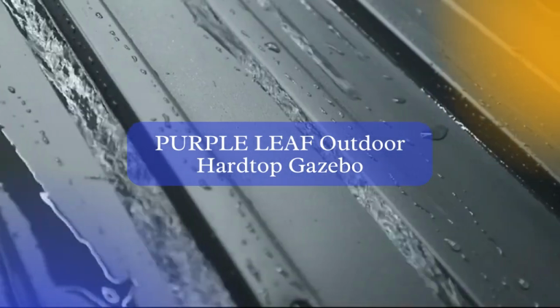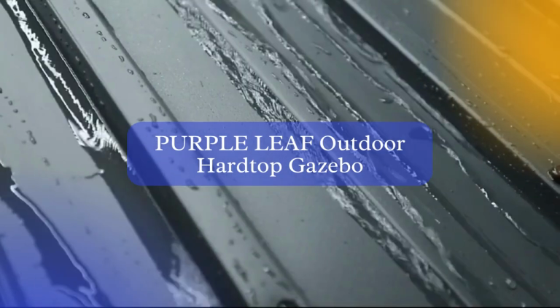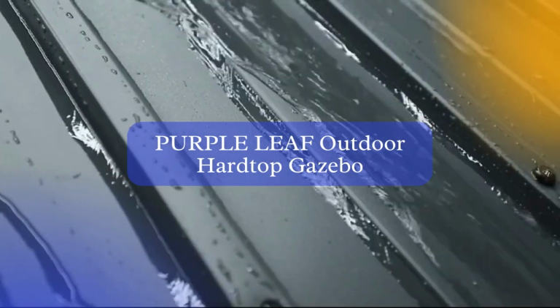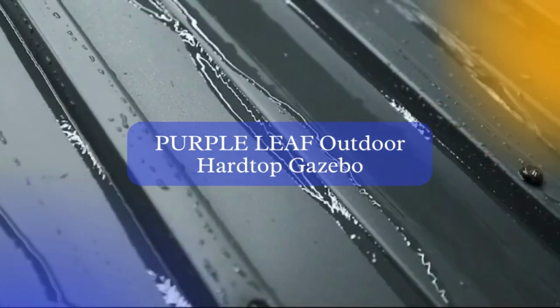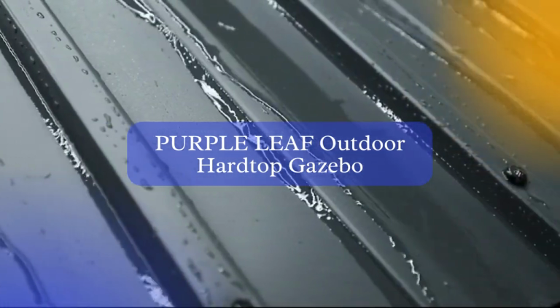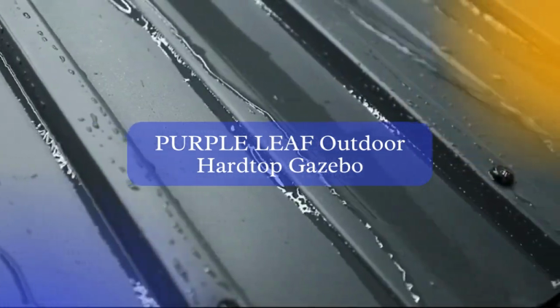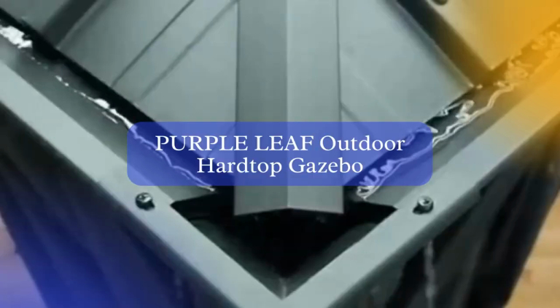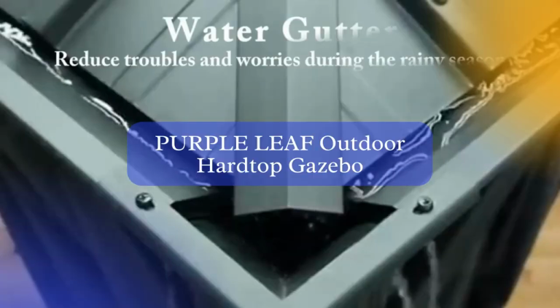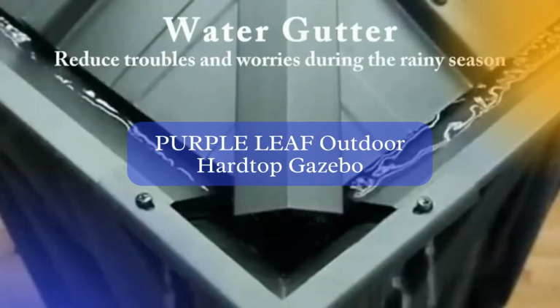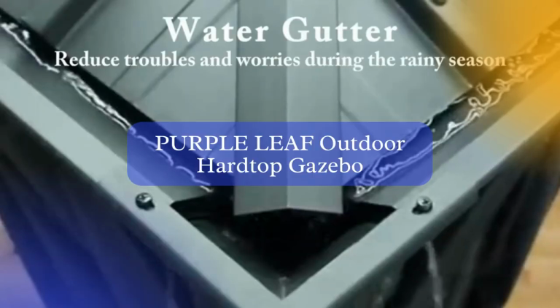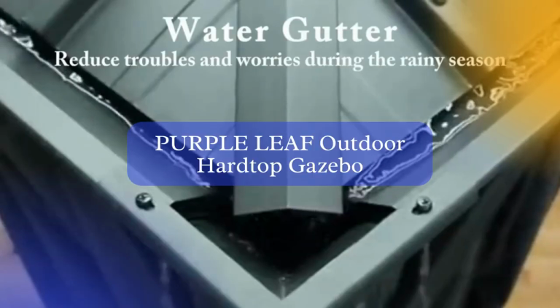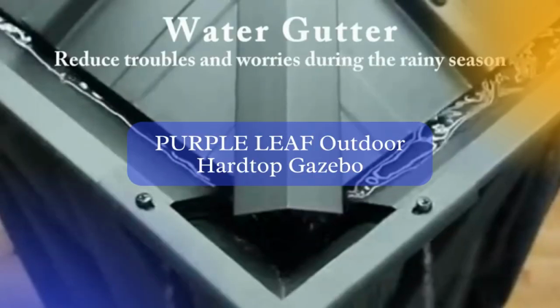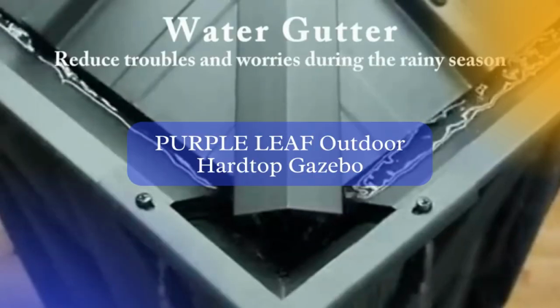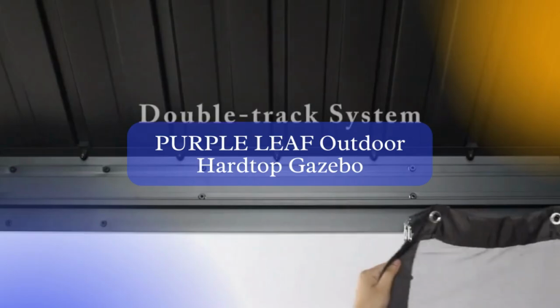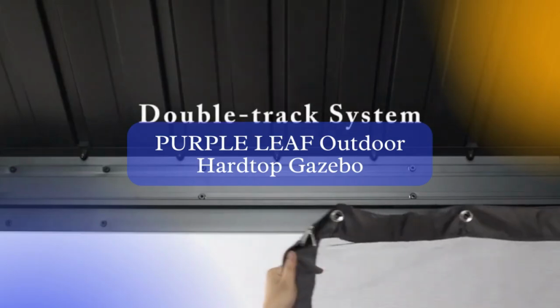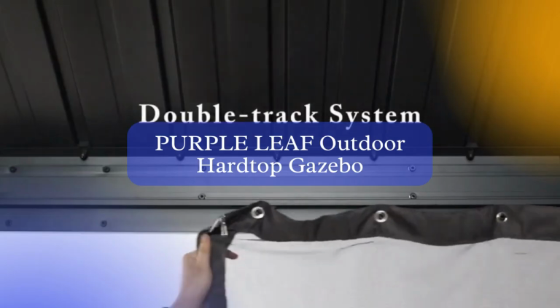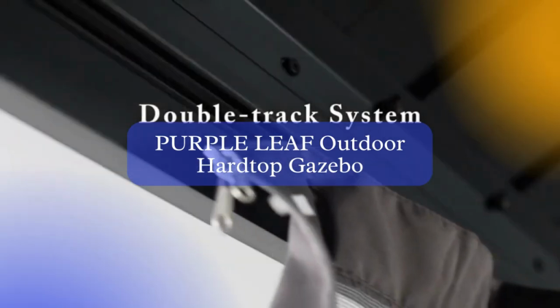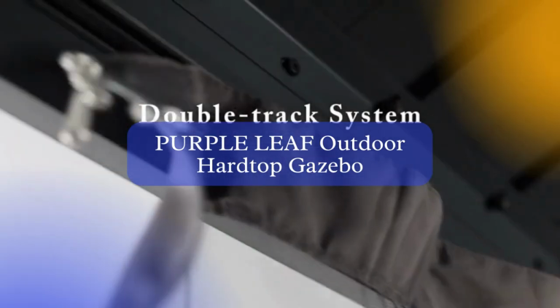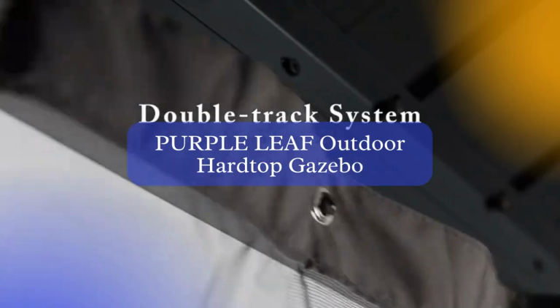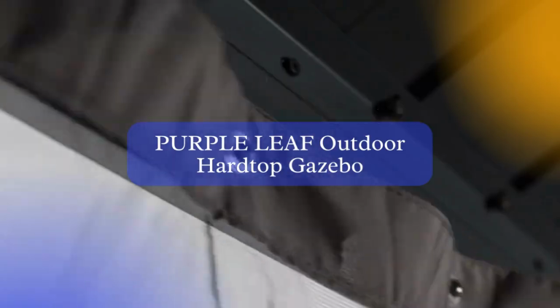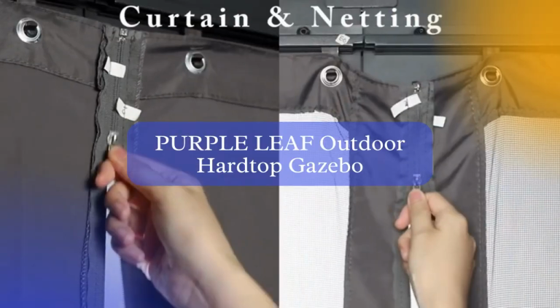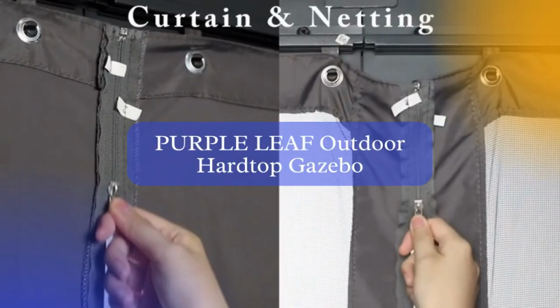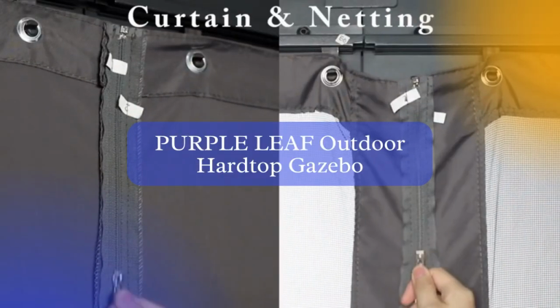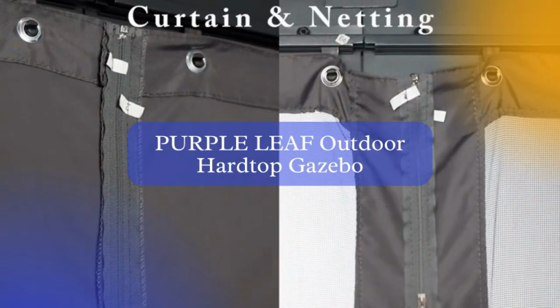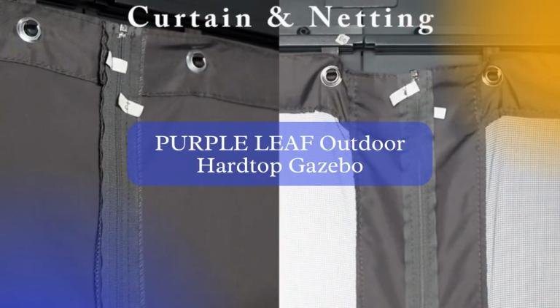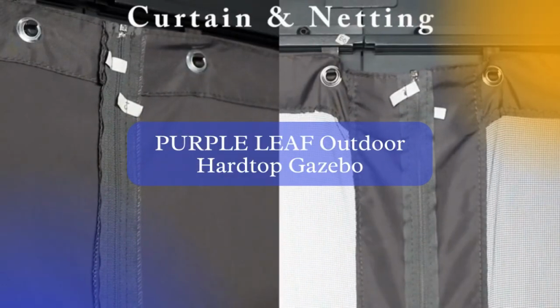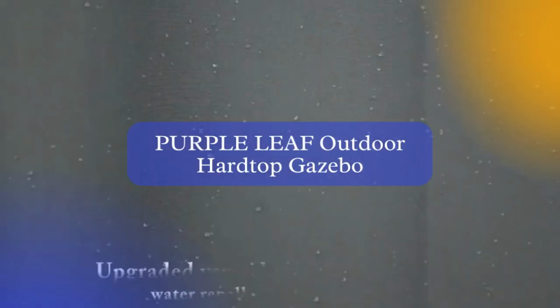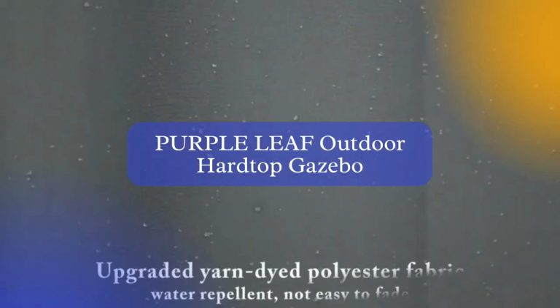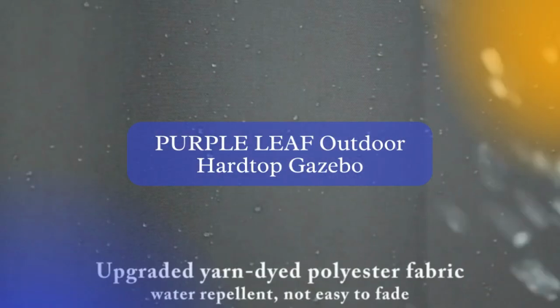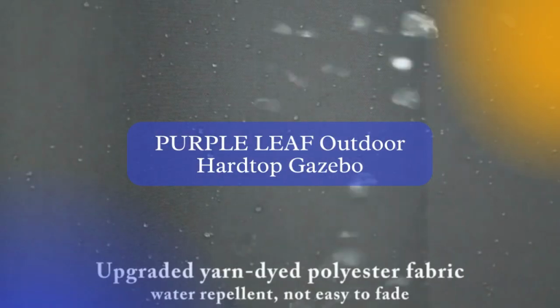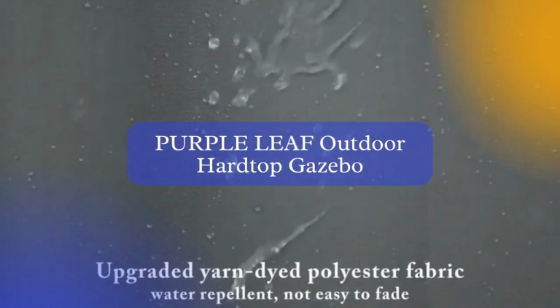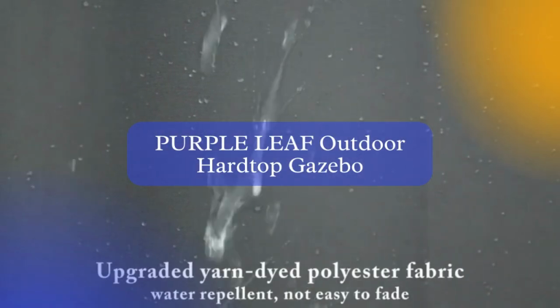With its permanent canopy and netting, the Purple Leaf Gazebo offers a comfortable and protected outdoor space that can withstand high winds while enhancing the beauty of your patio or garden.